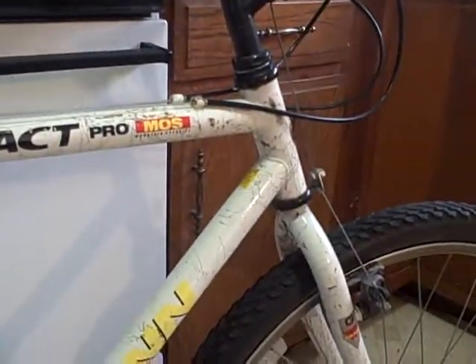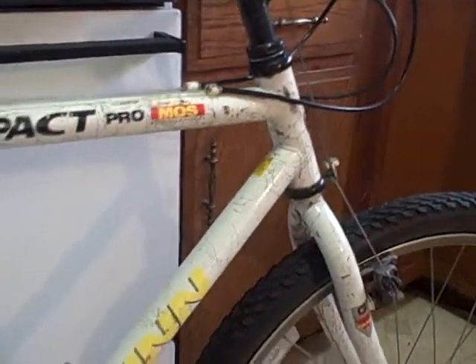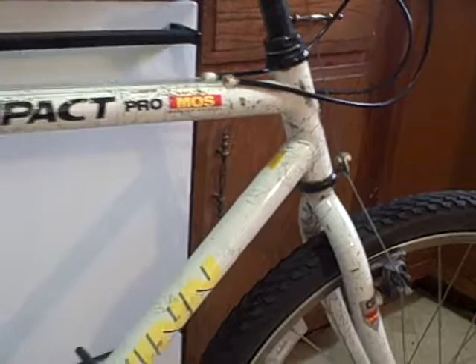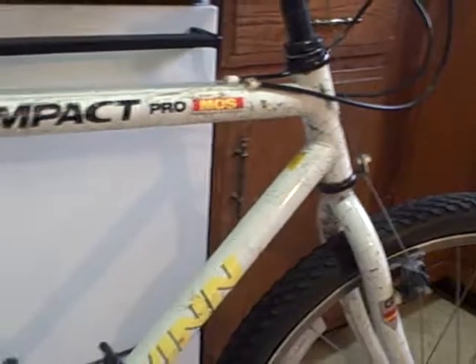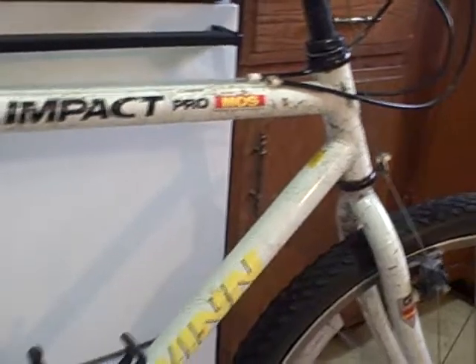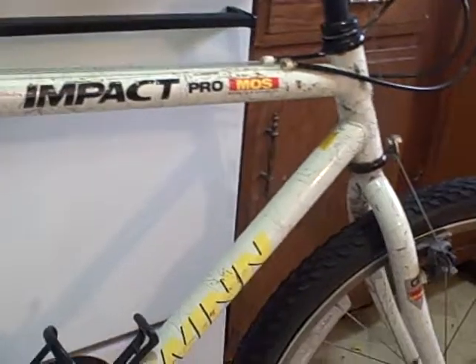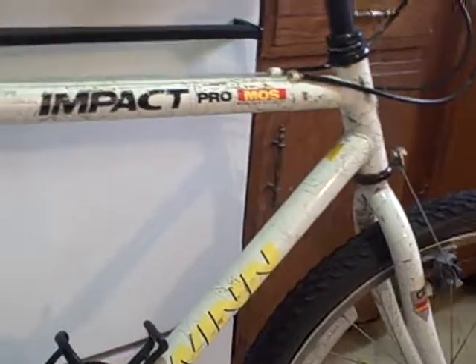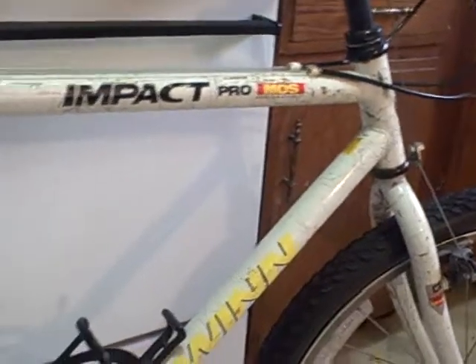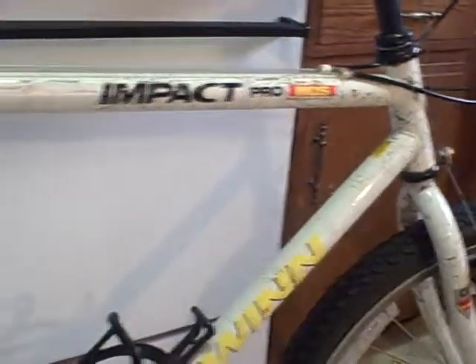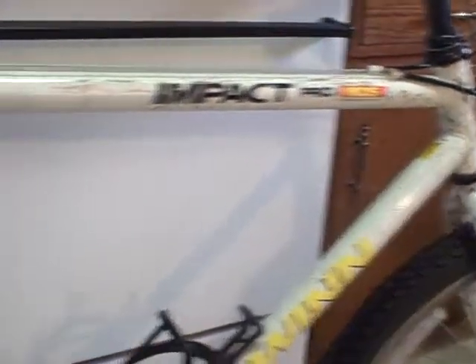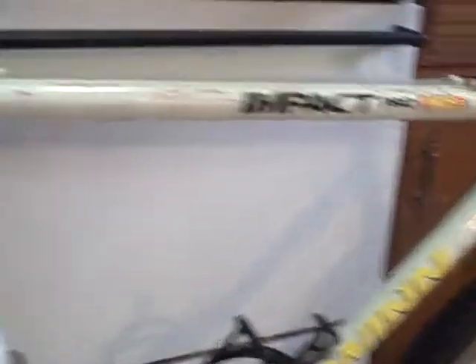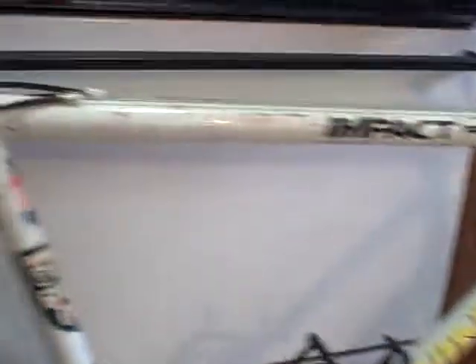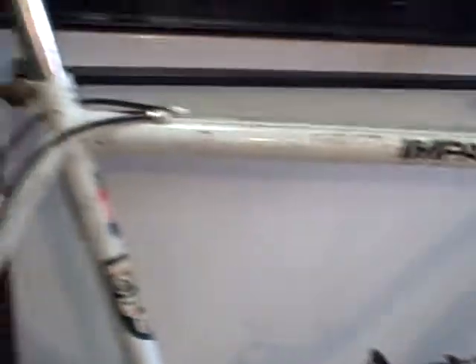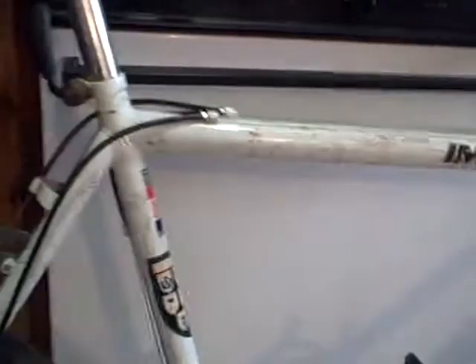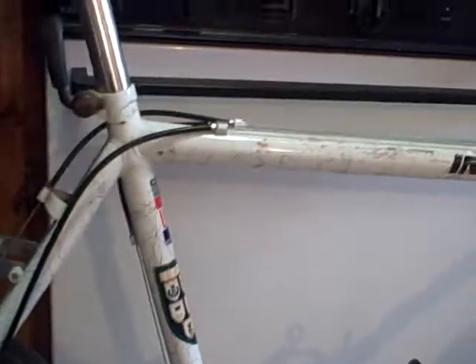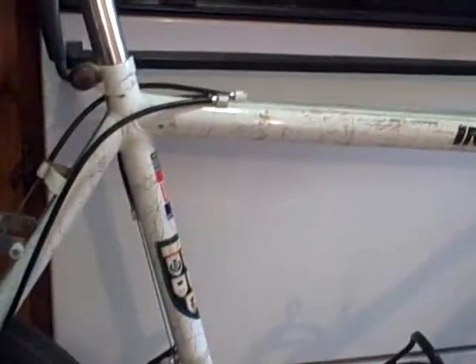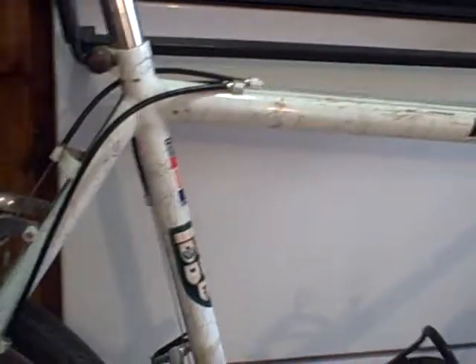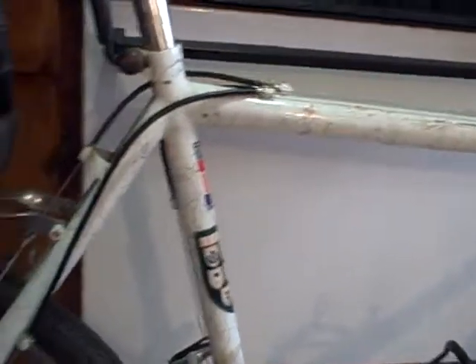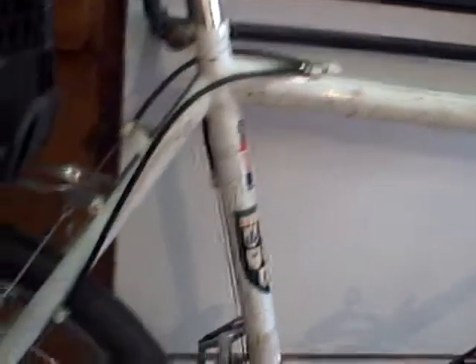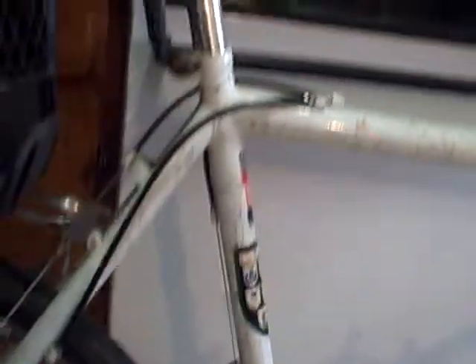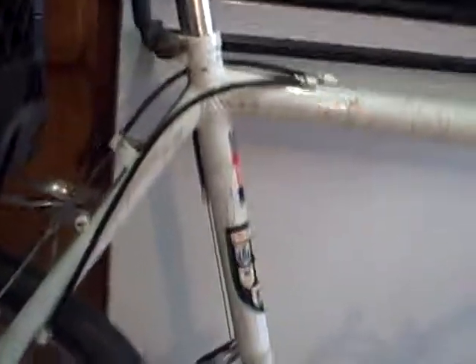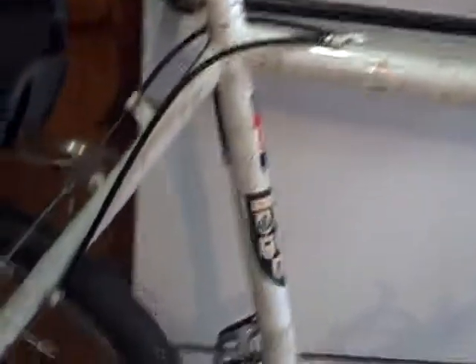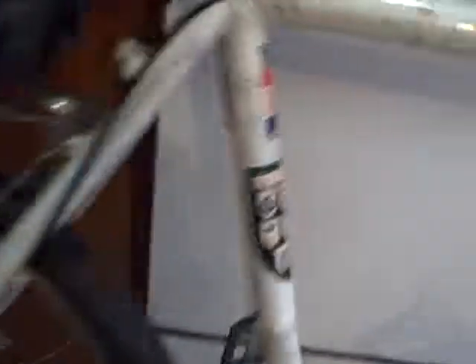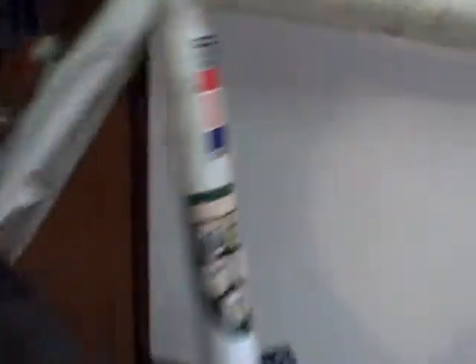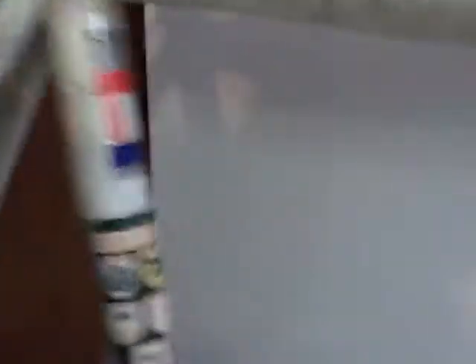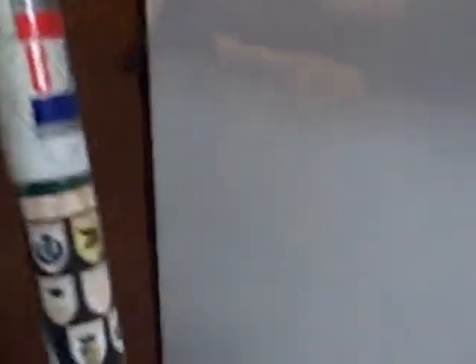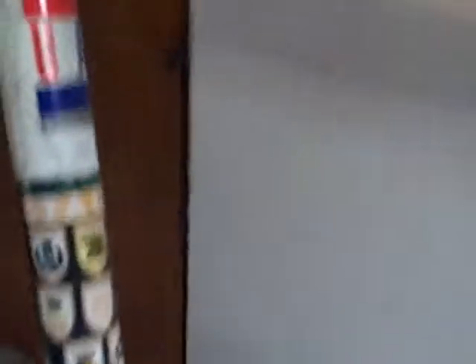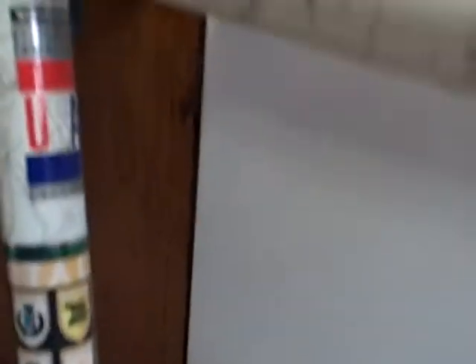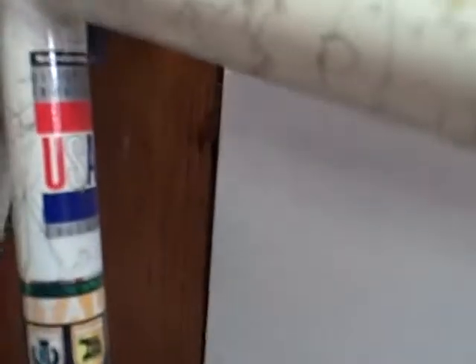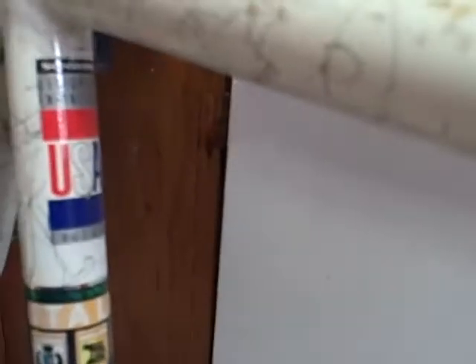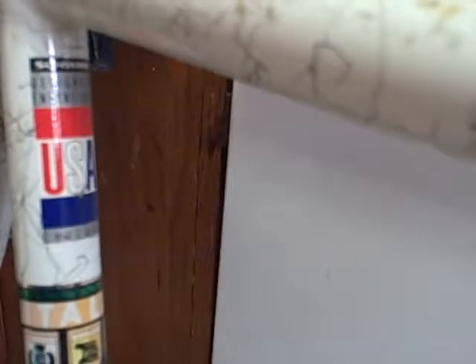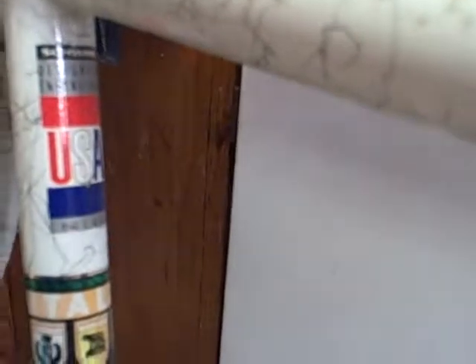It's my grocery getter — nothing really fancy. It is made in the USA.